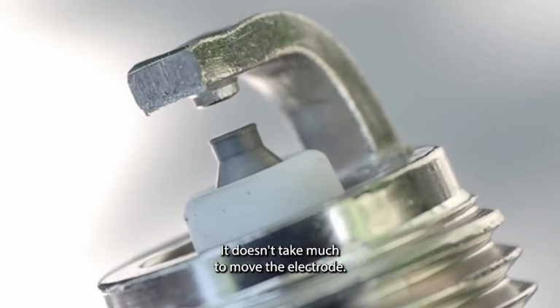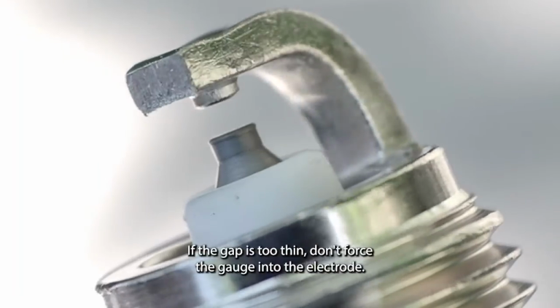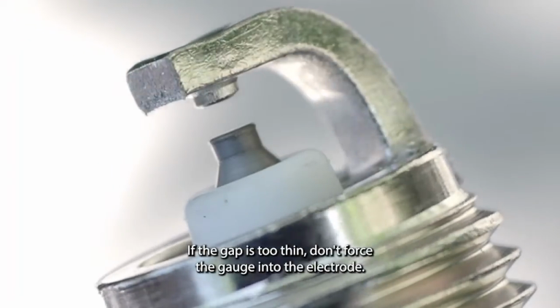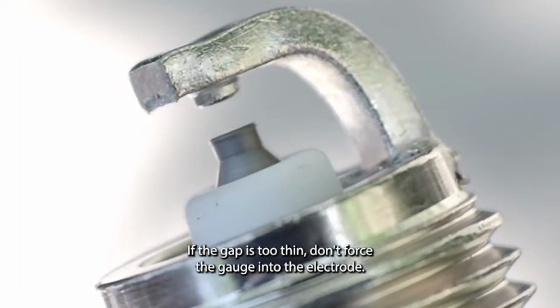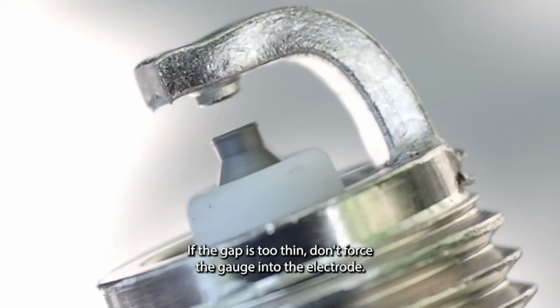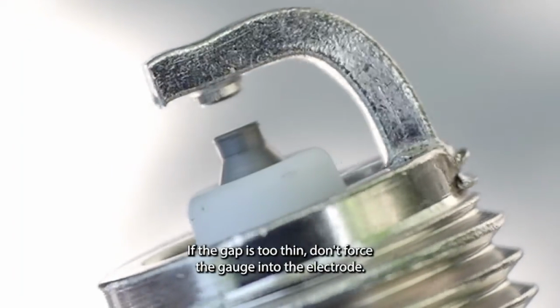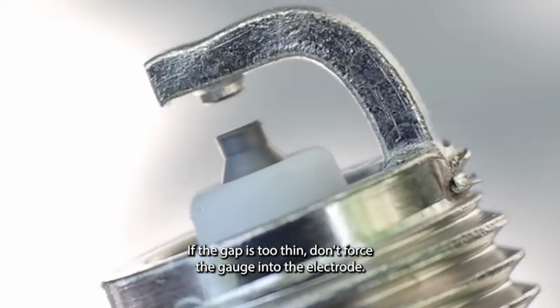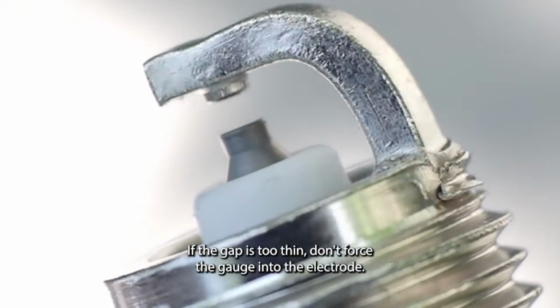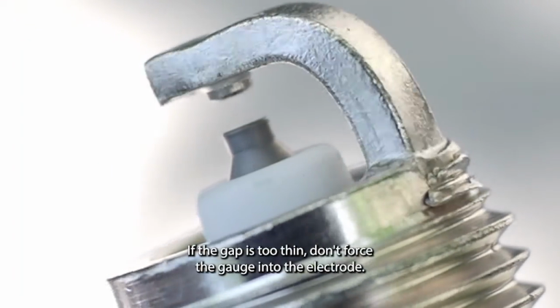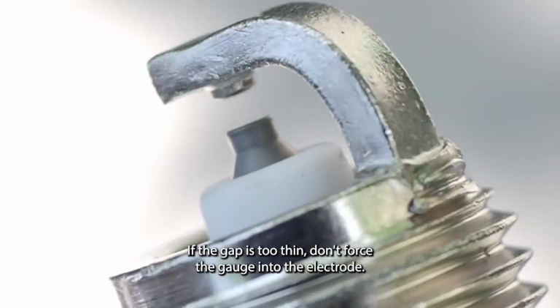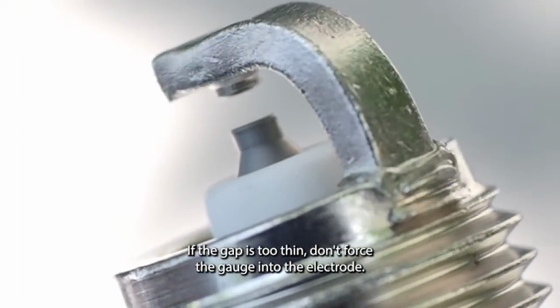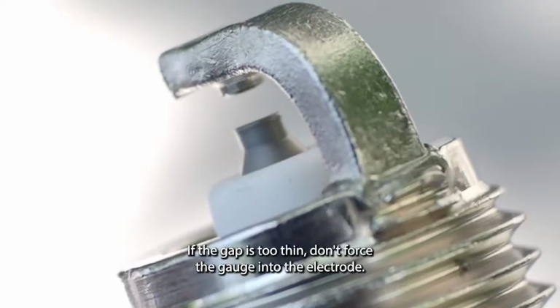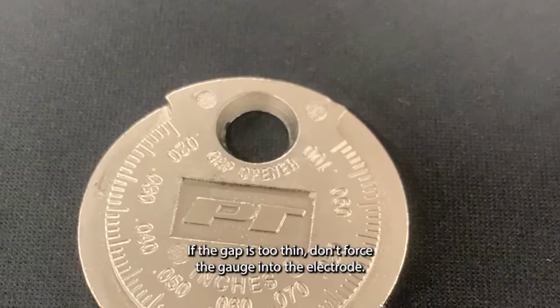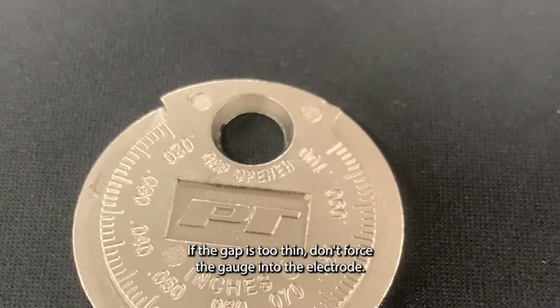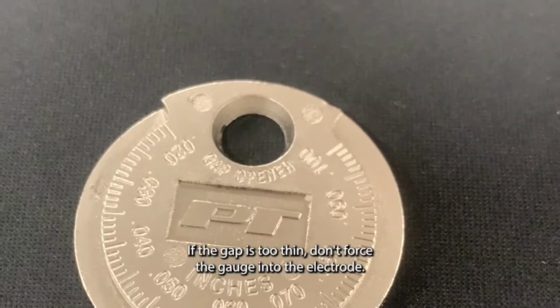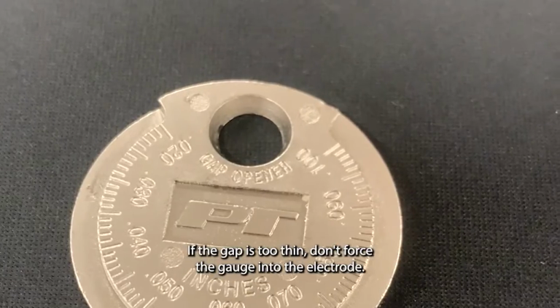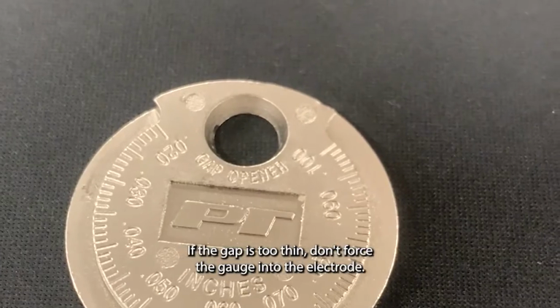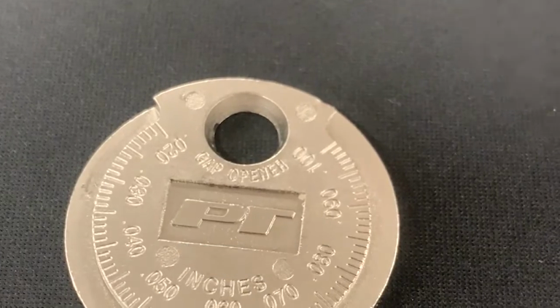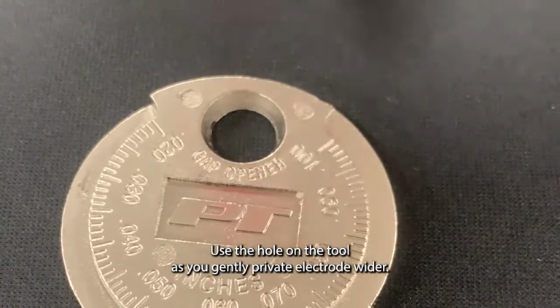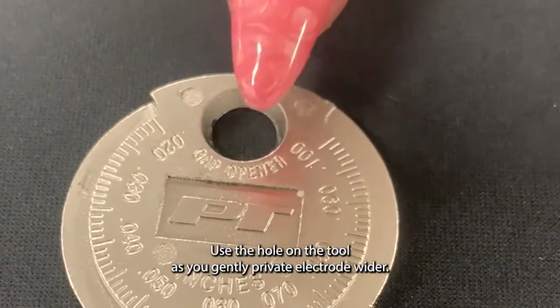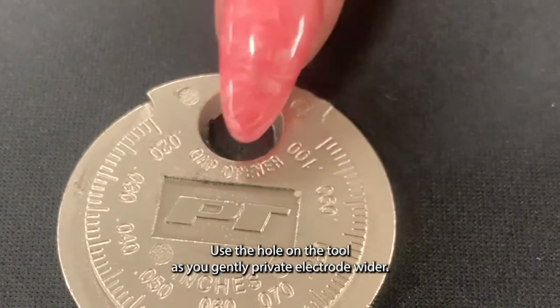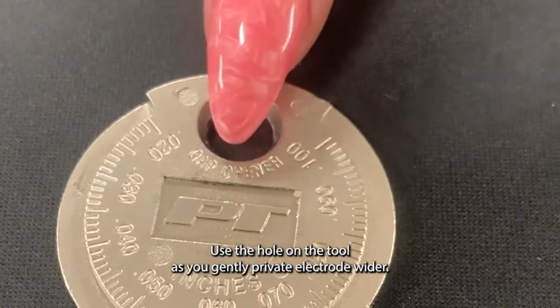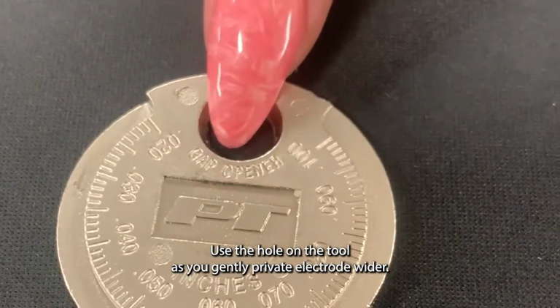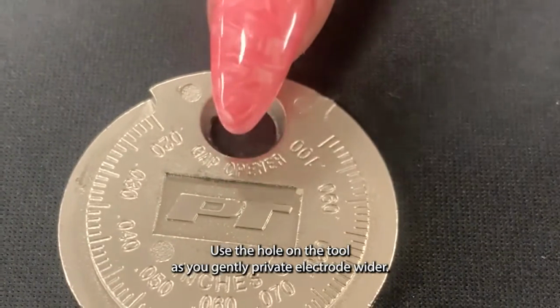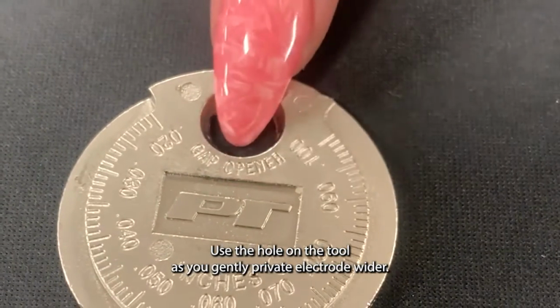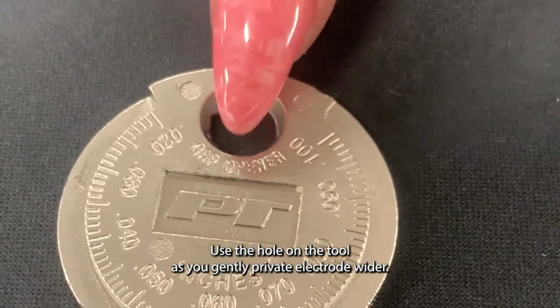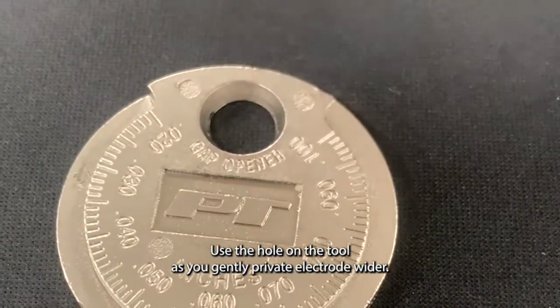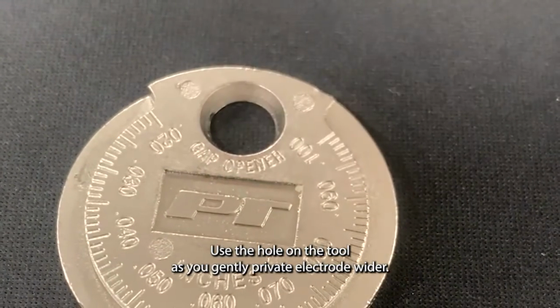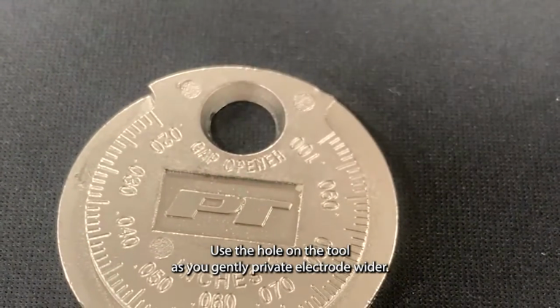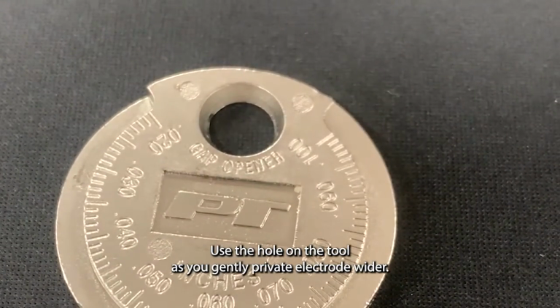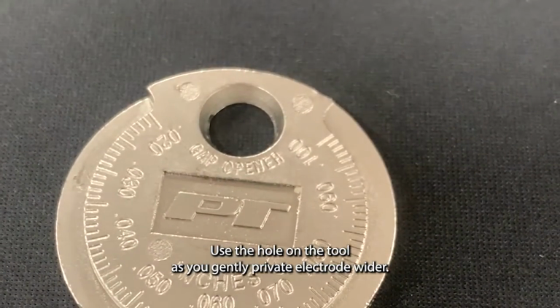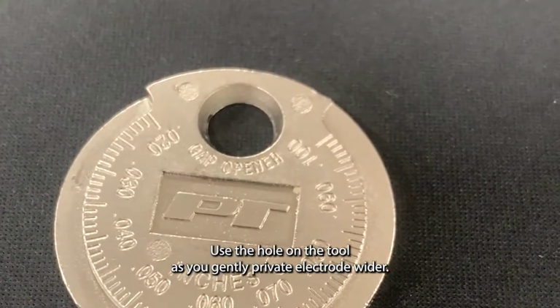If the gap is too thin, don't force the gauge into the electrode. Use the hole on the tool as you gently pry the electrode wider.